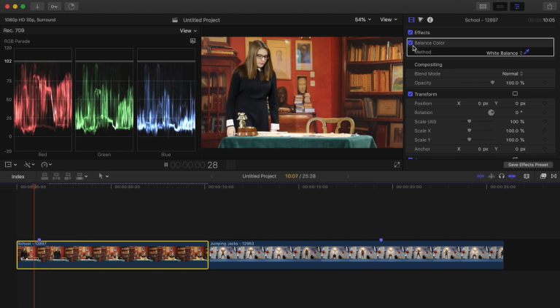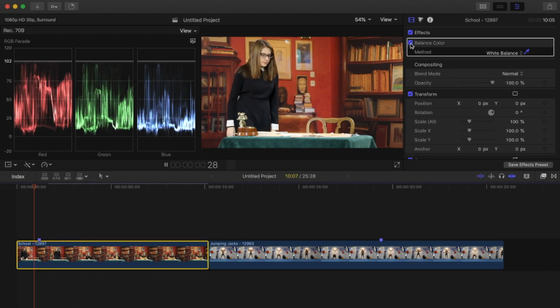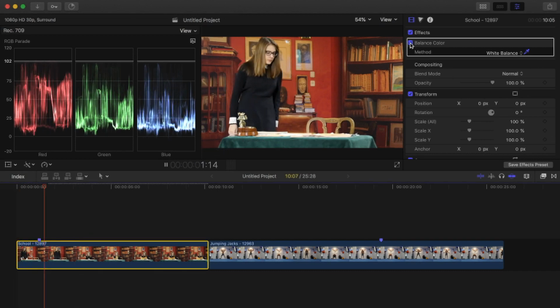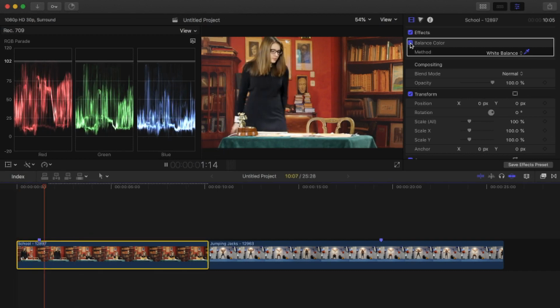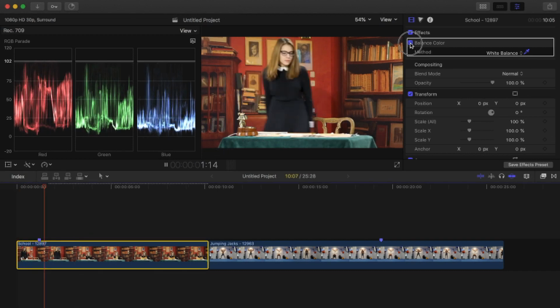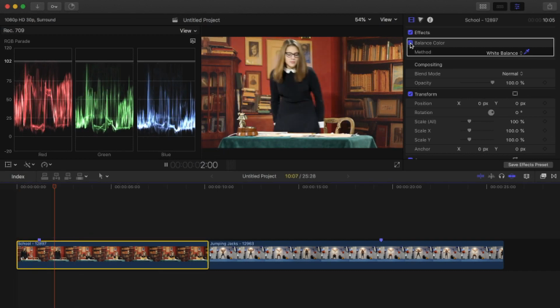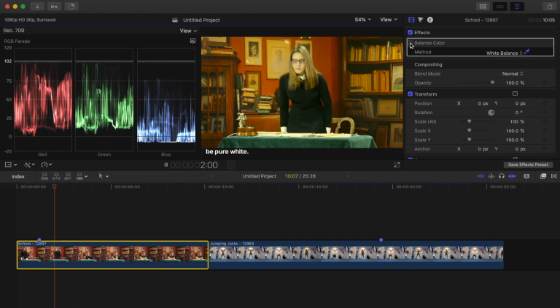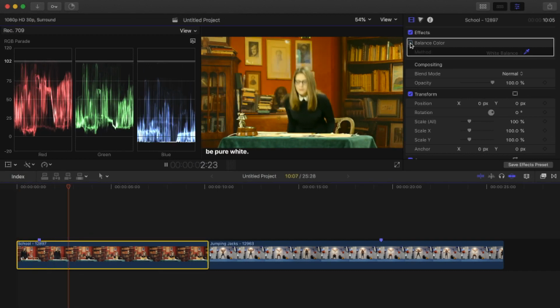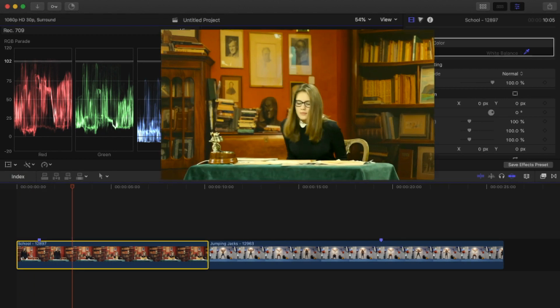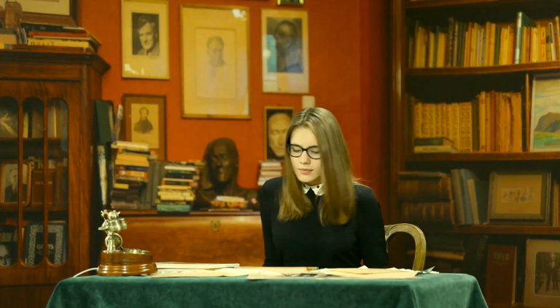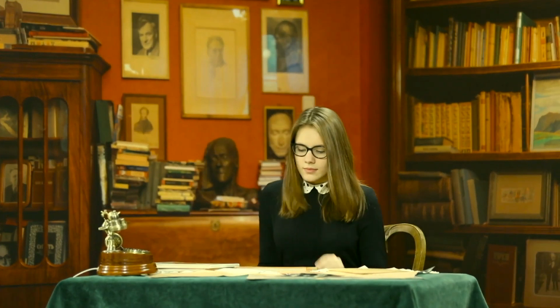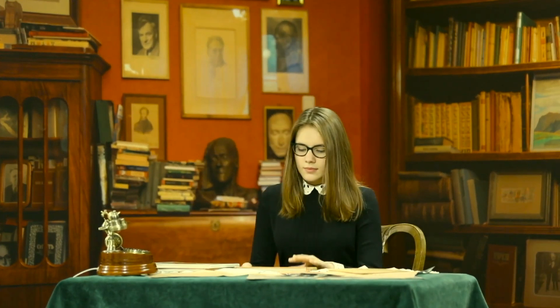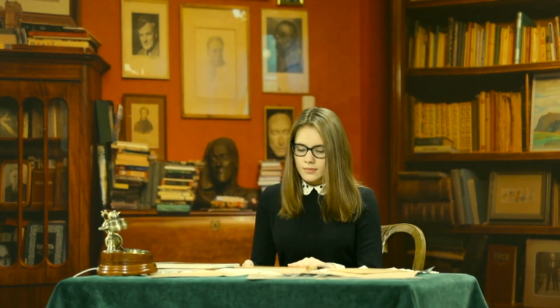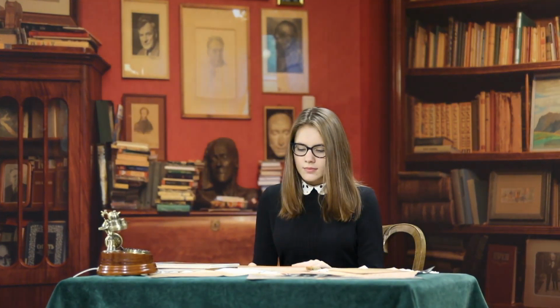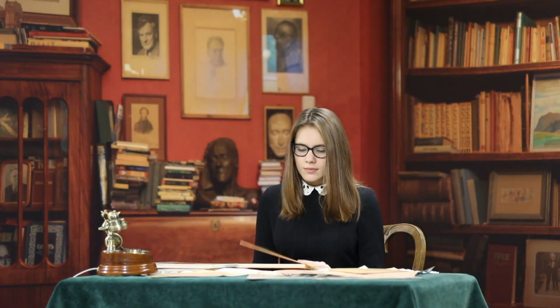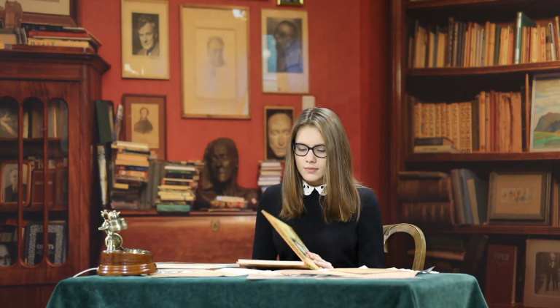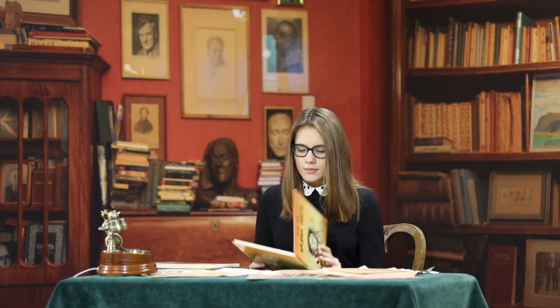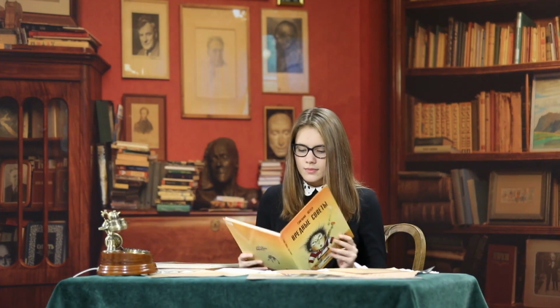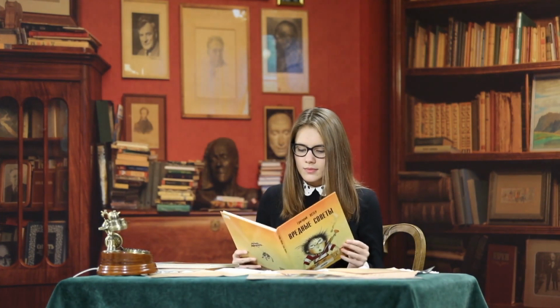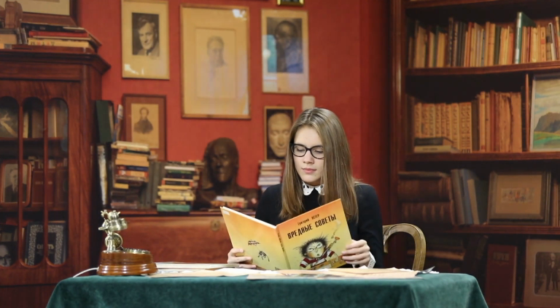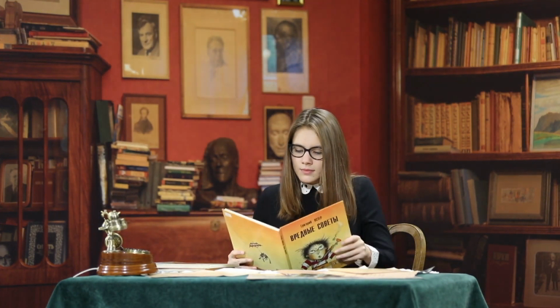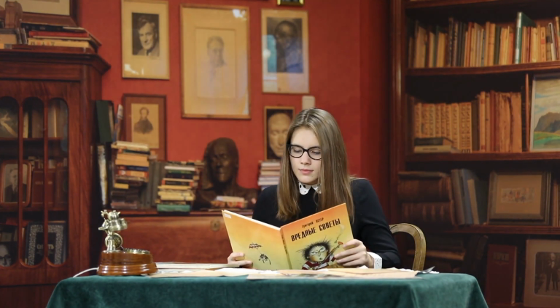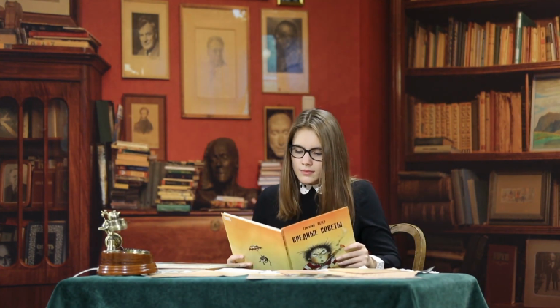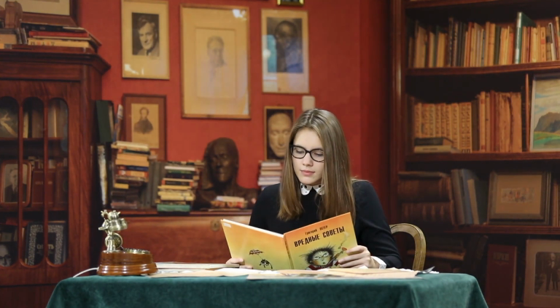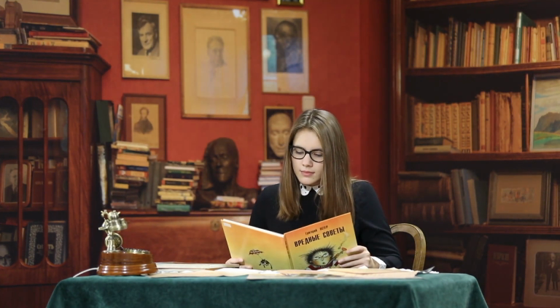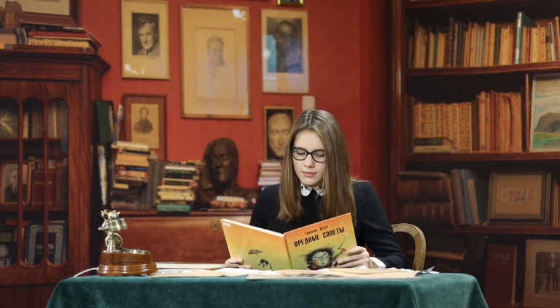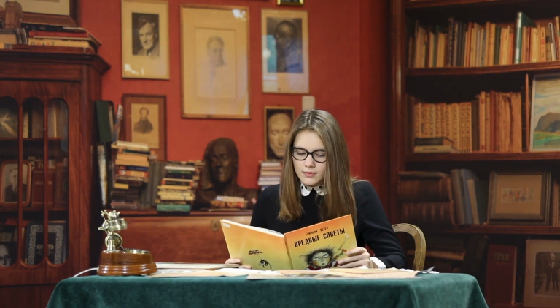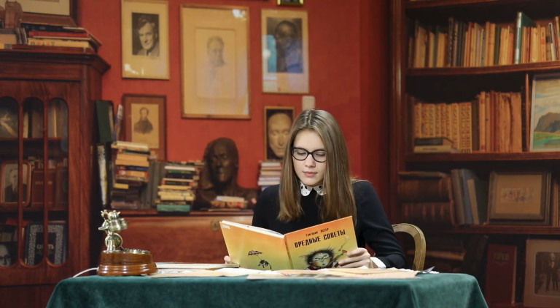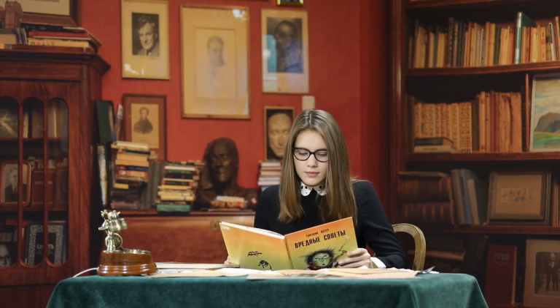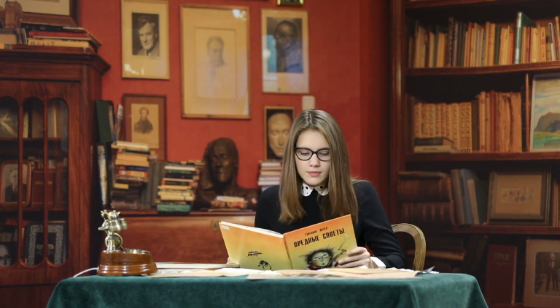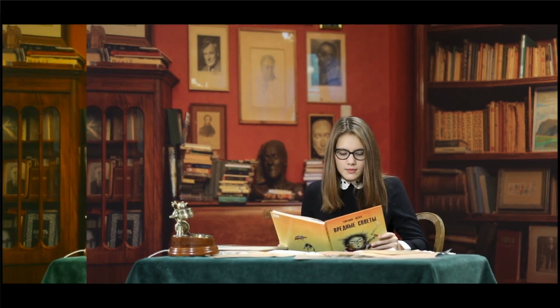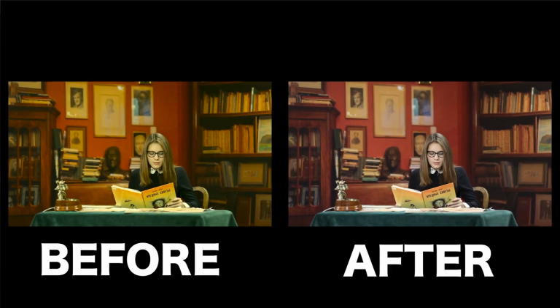Final Cut Pro applies a color correction to my image to balance out the colors. If I toggle this effect off and on again, as you can see the color cast I had in my image before is completely gone.